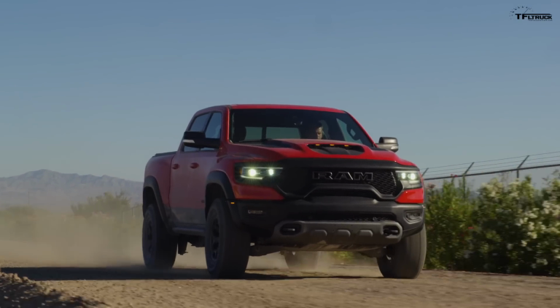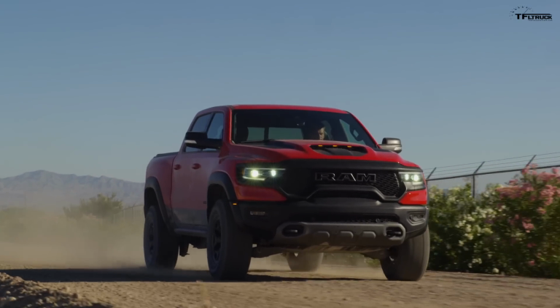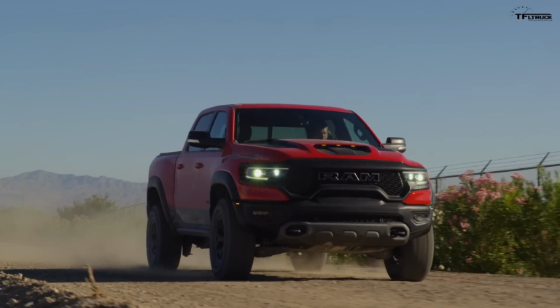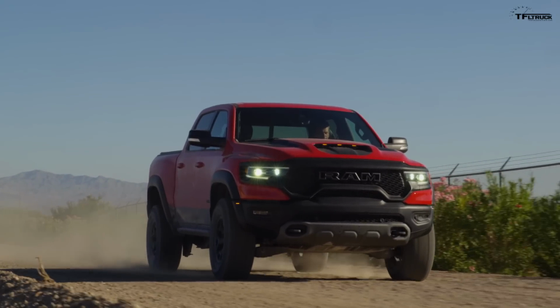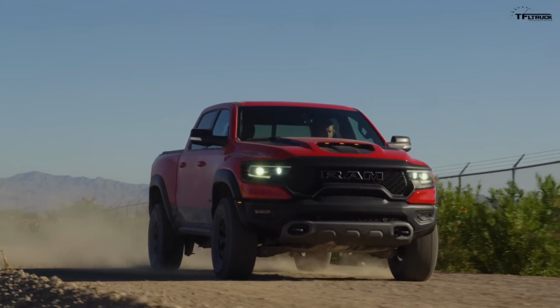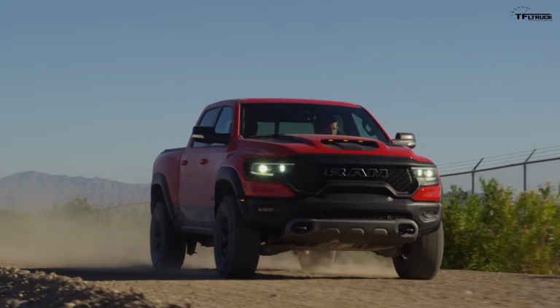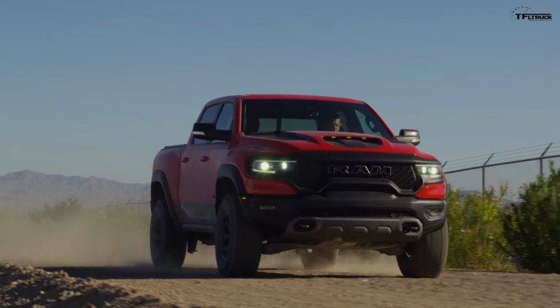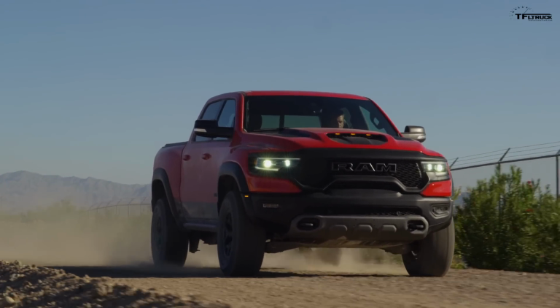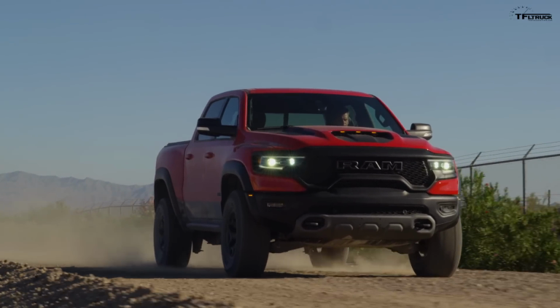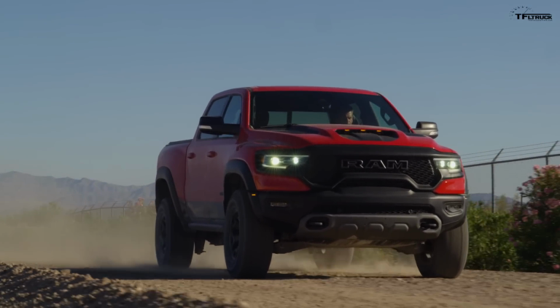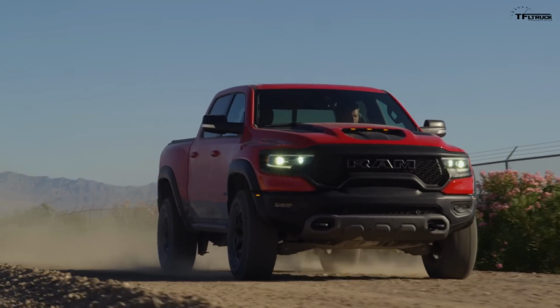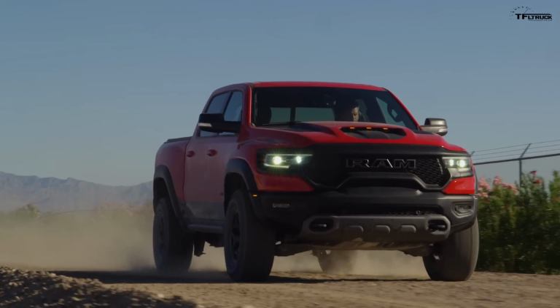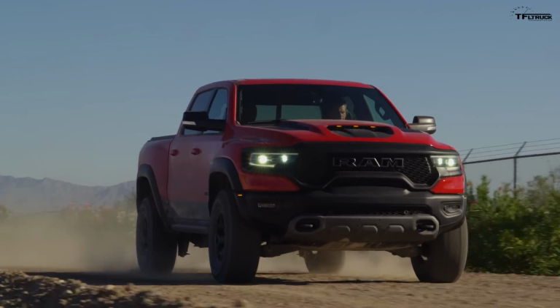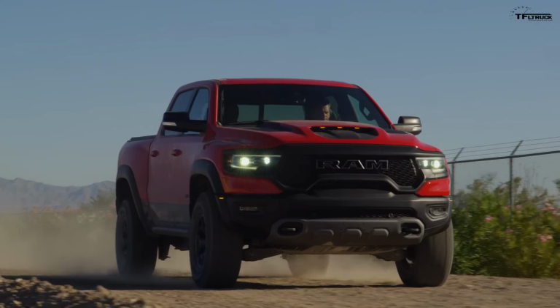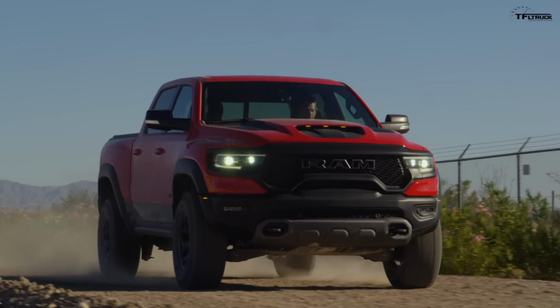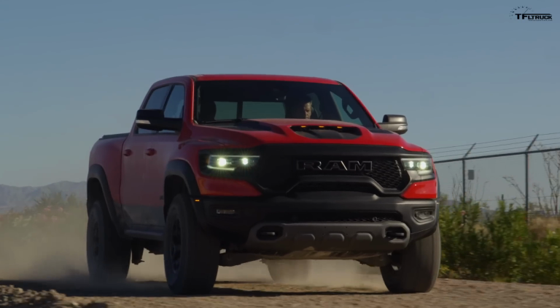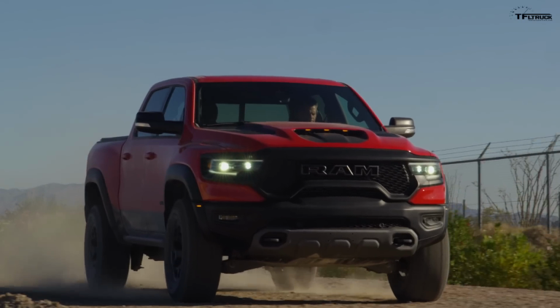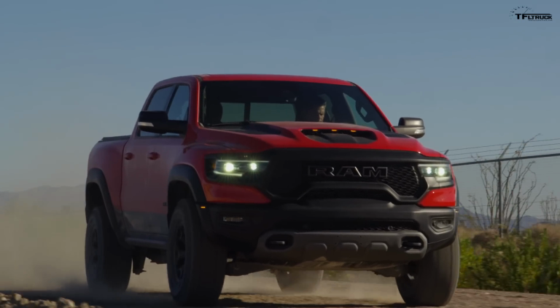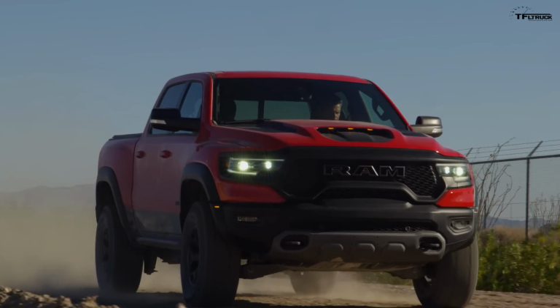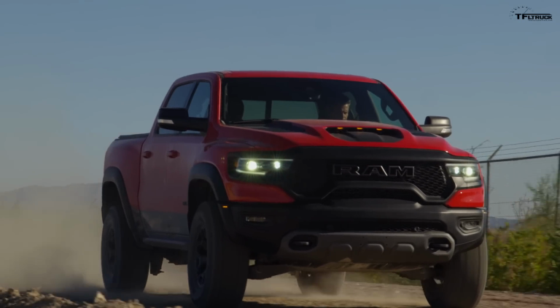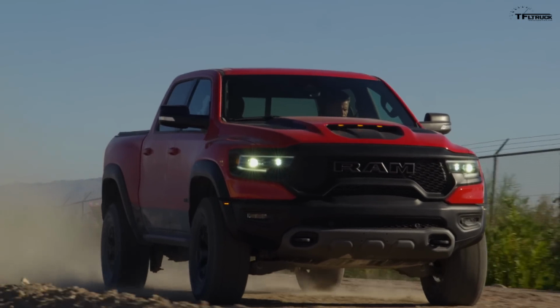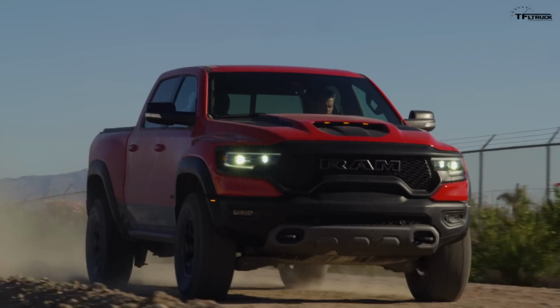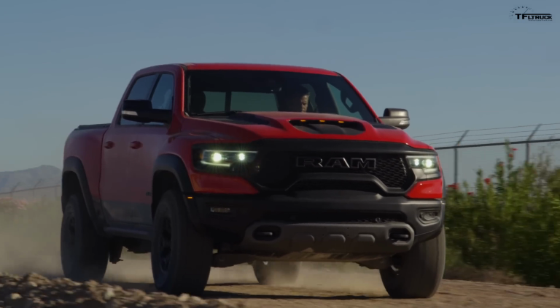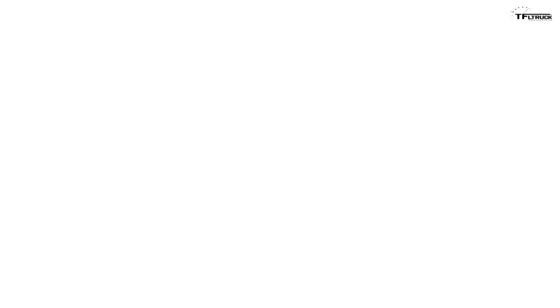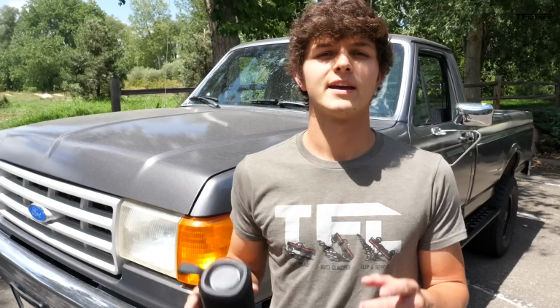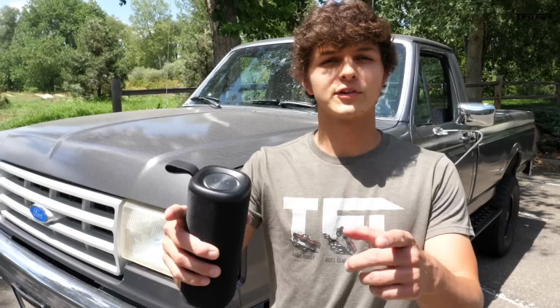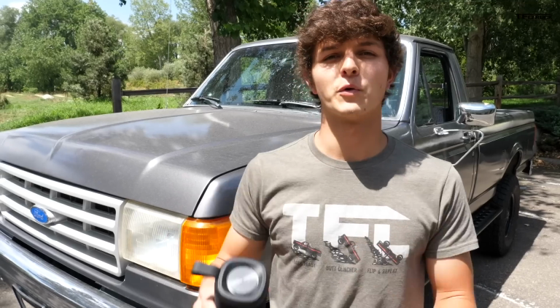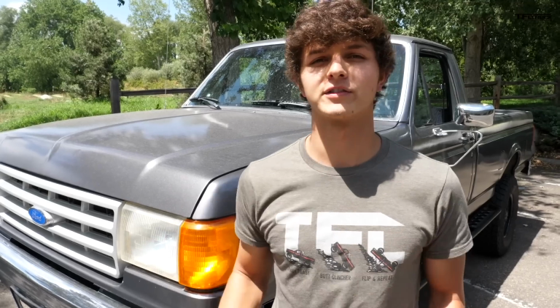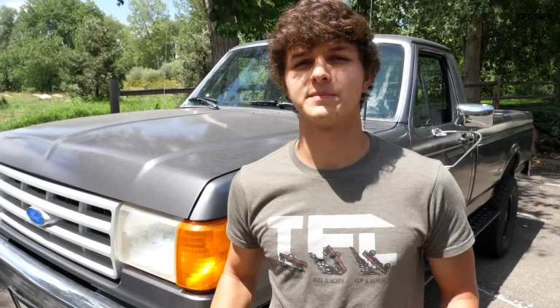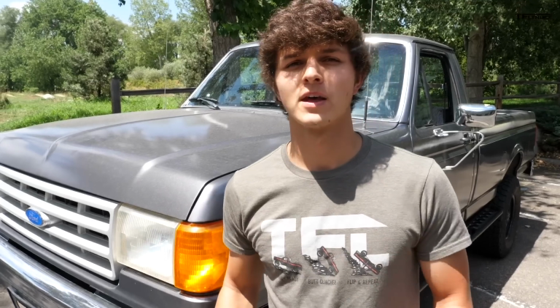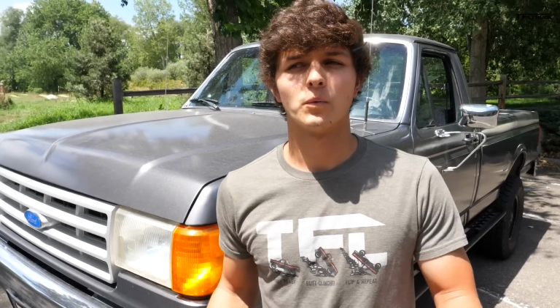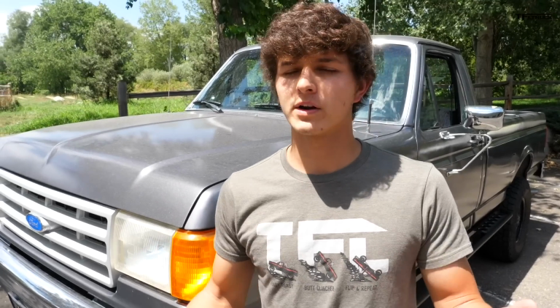We want to have it long-term — we want to use it, we want to tow with it, we want to go off-road in every condition and actually test it.